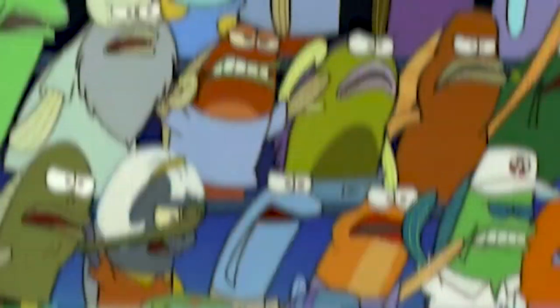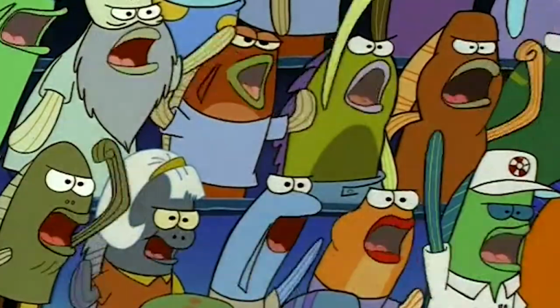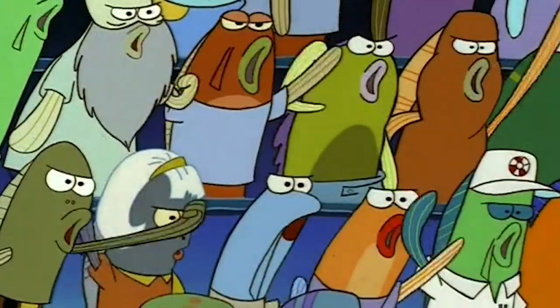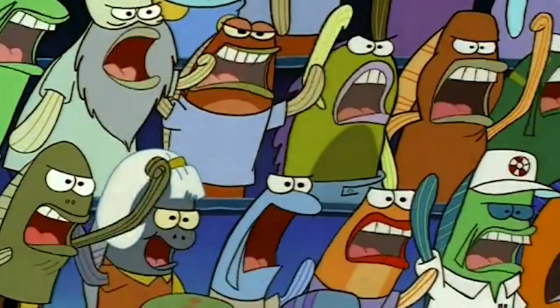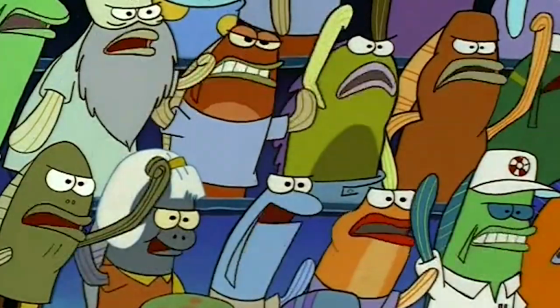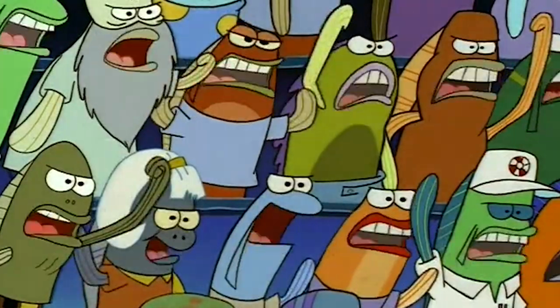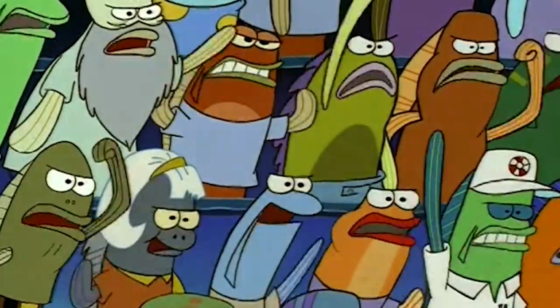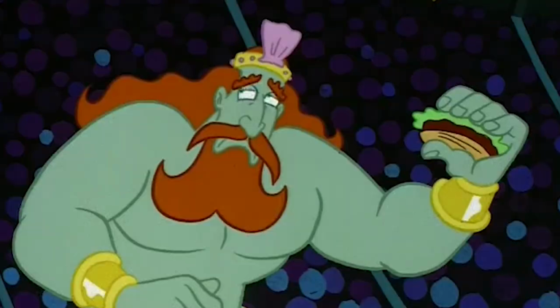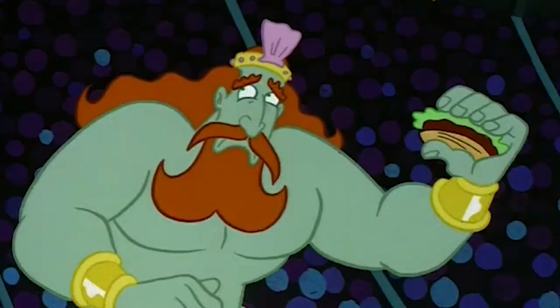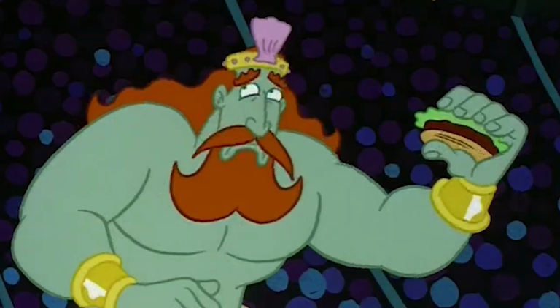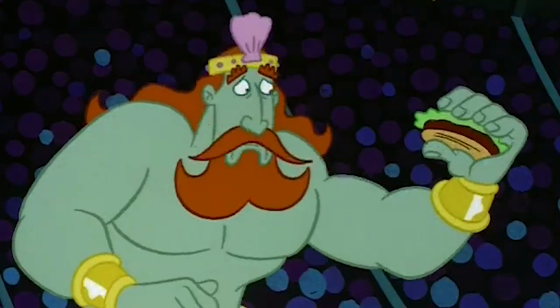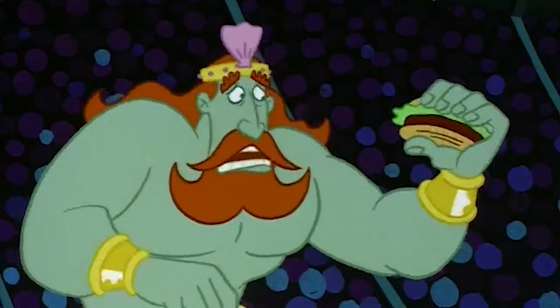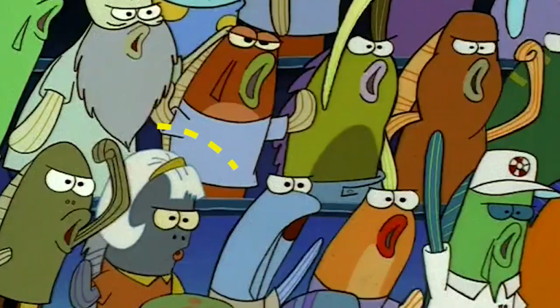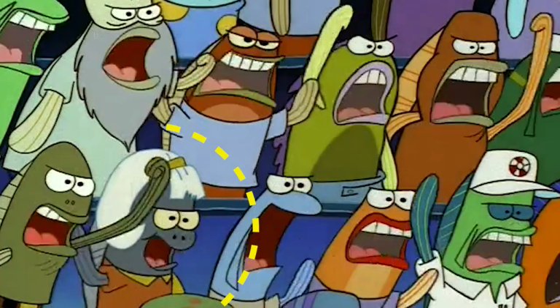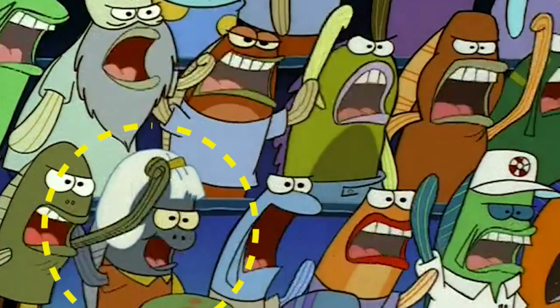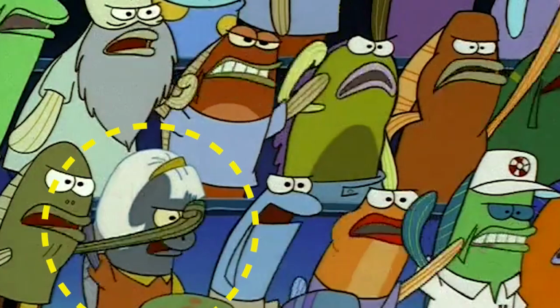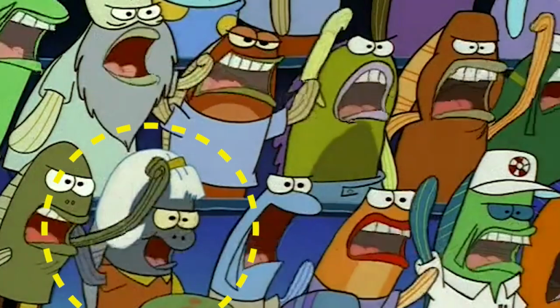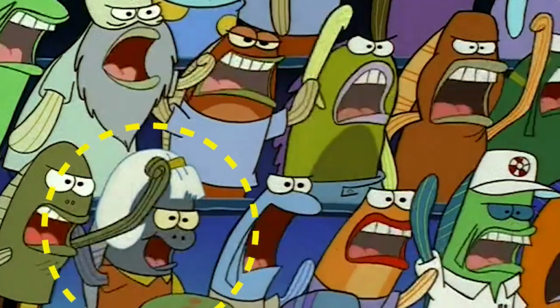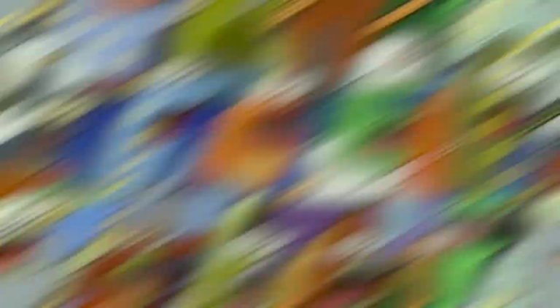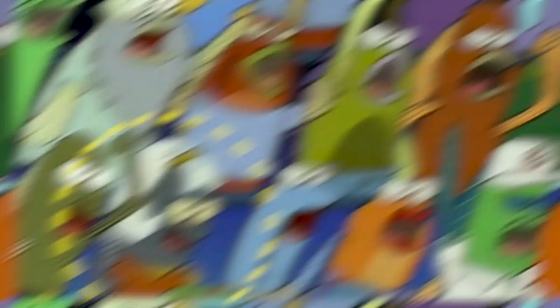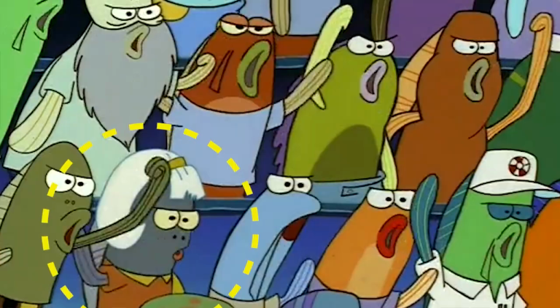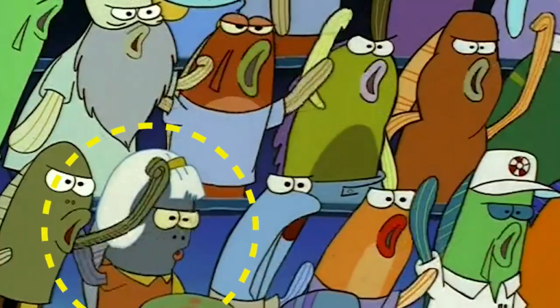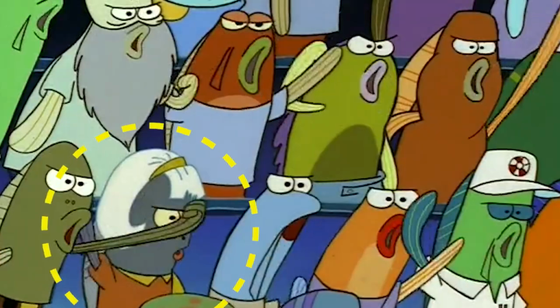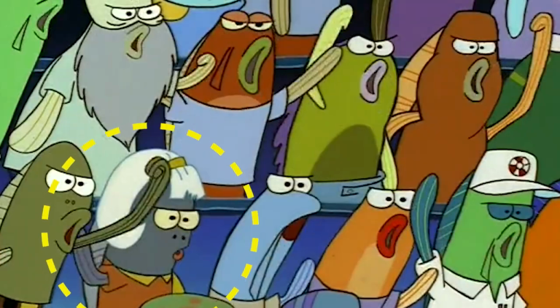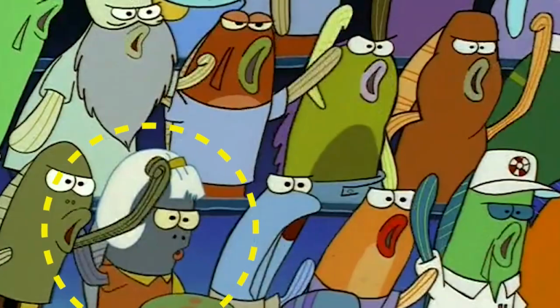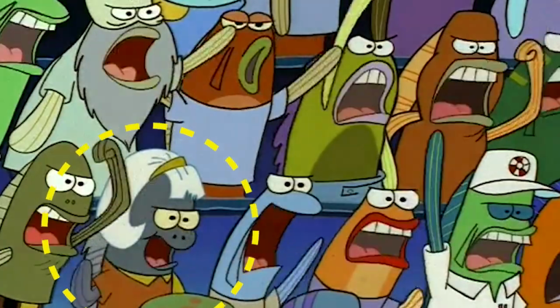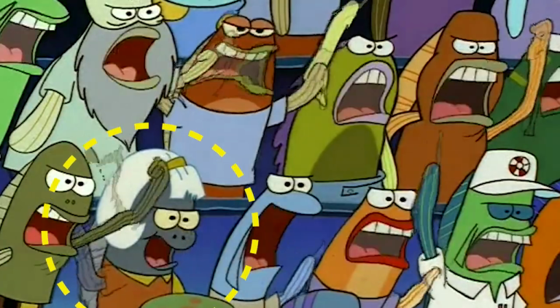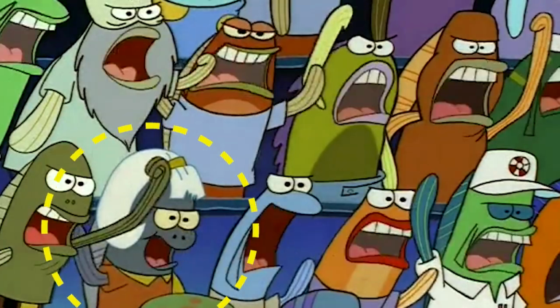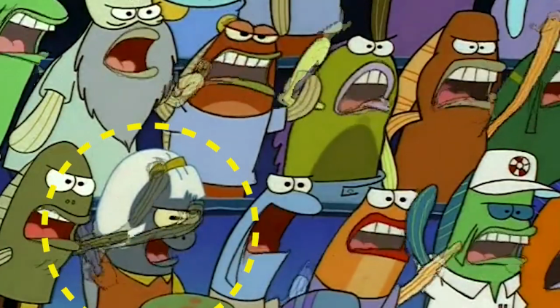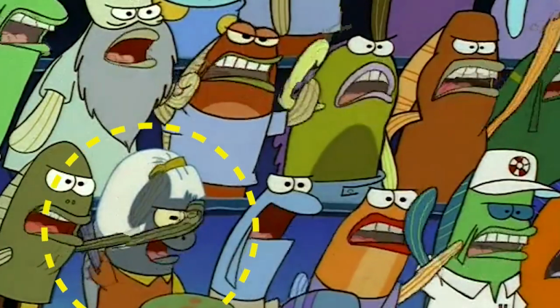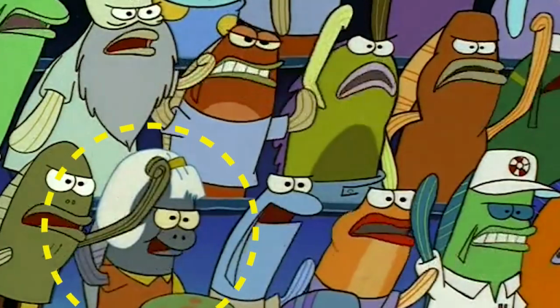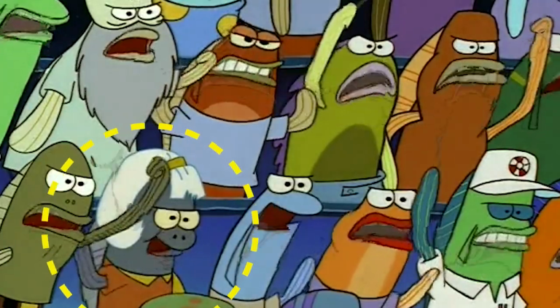But wait, there's more. In the next scene, her entire shirt changes colors from yellowish-green to orange.